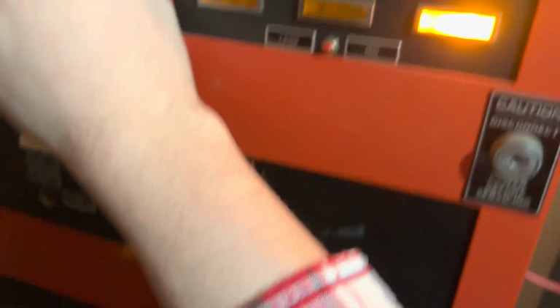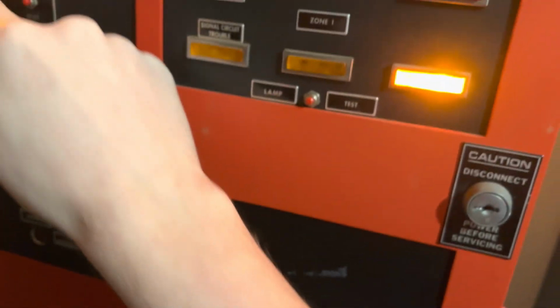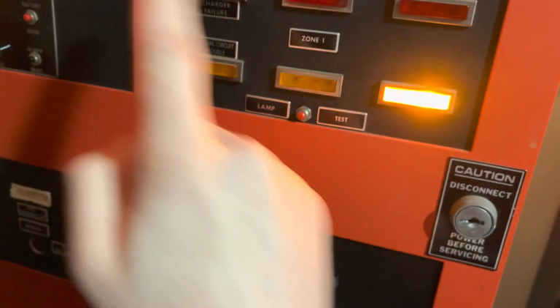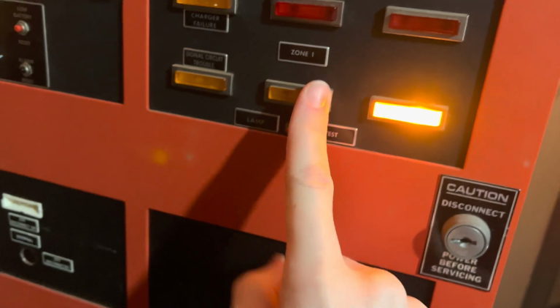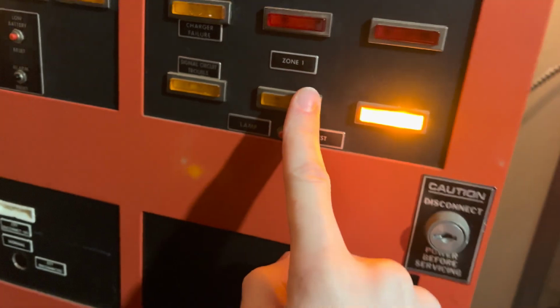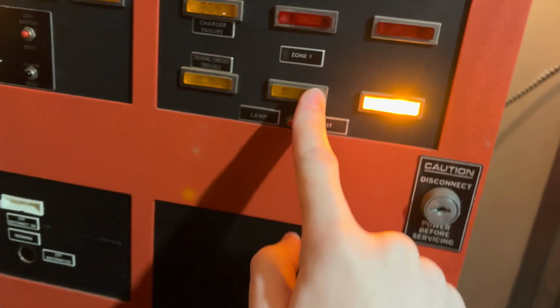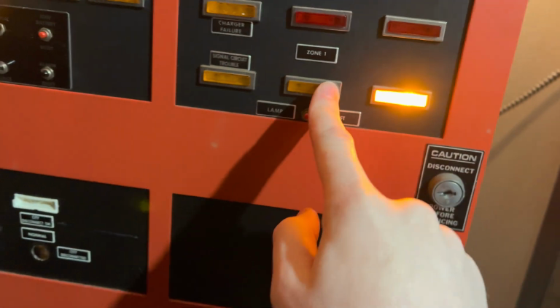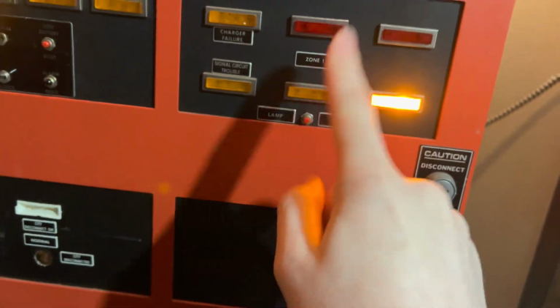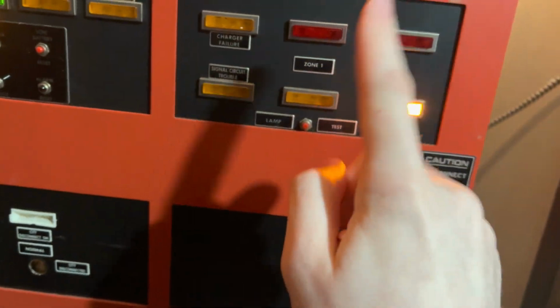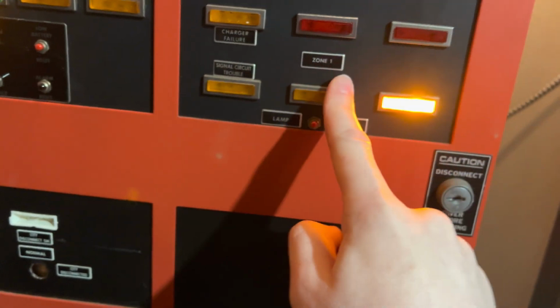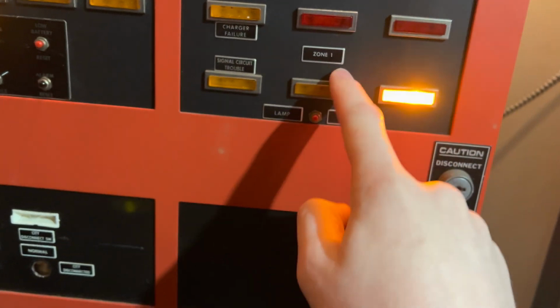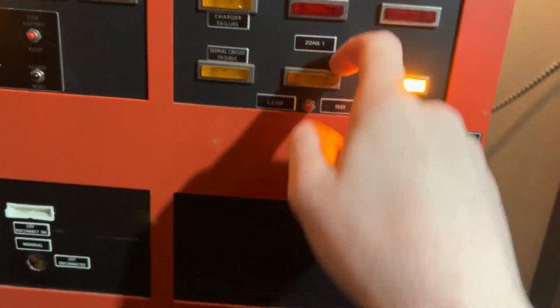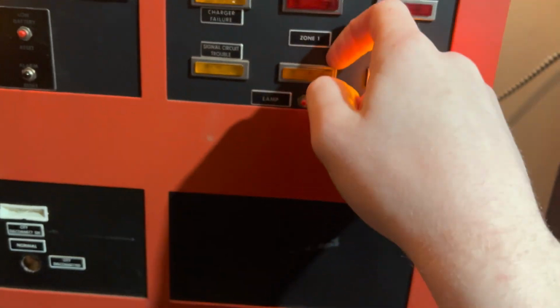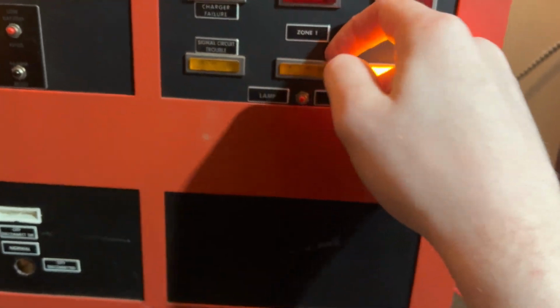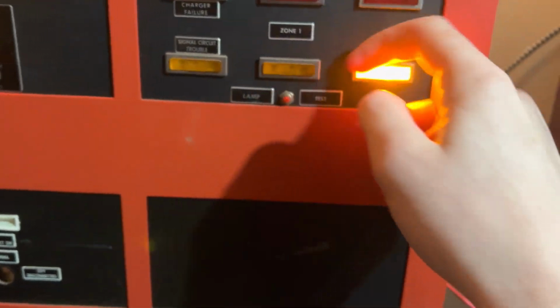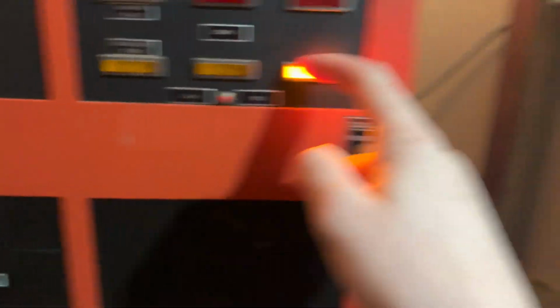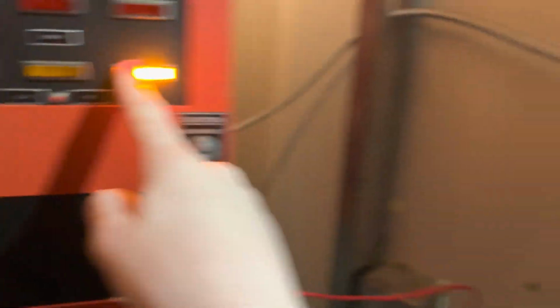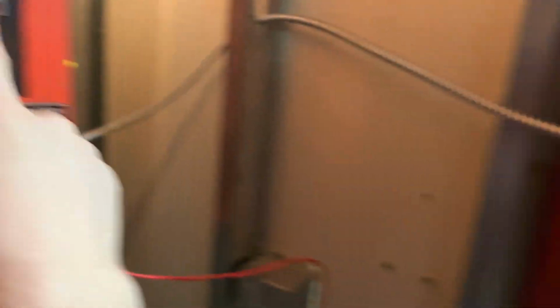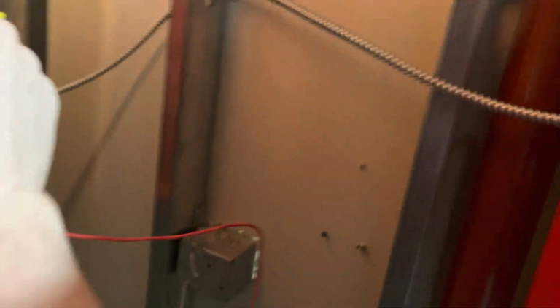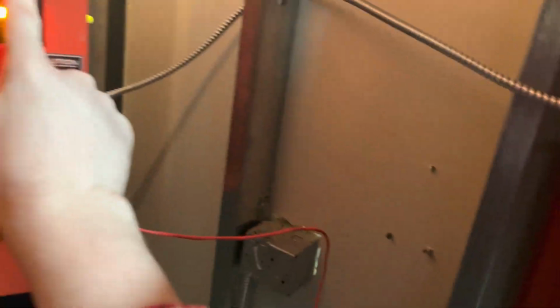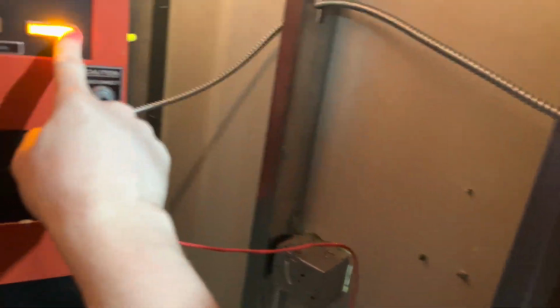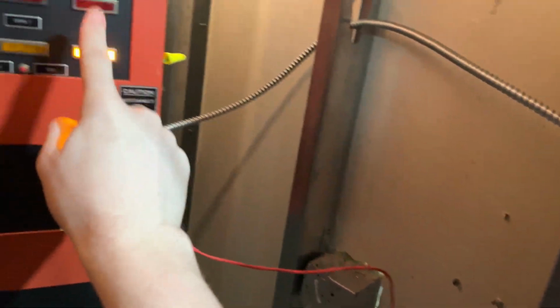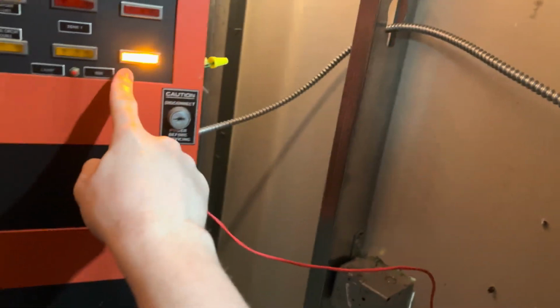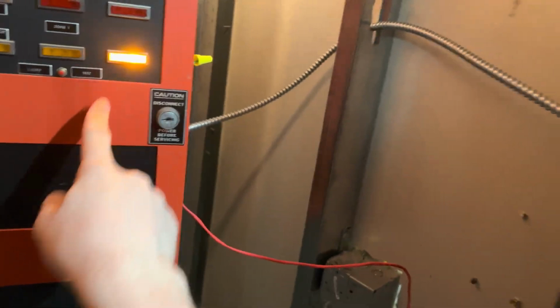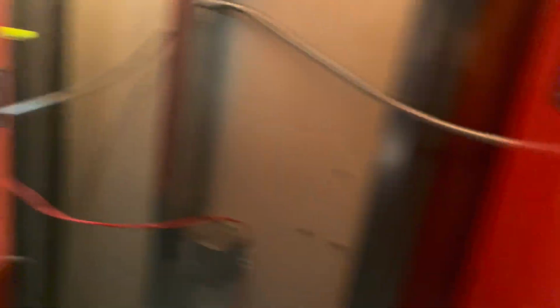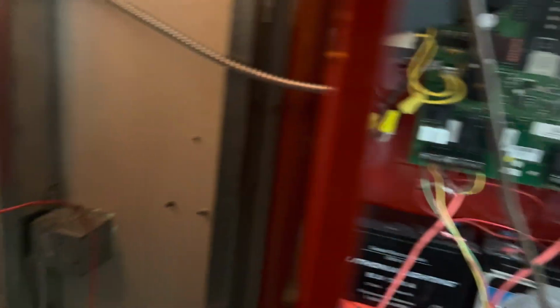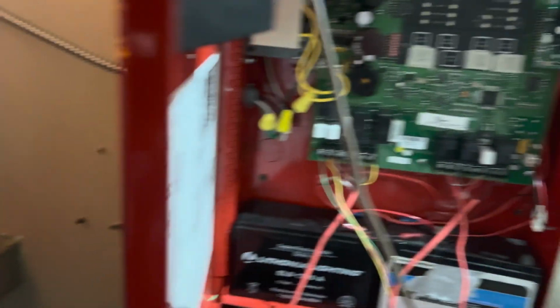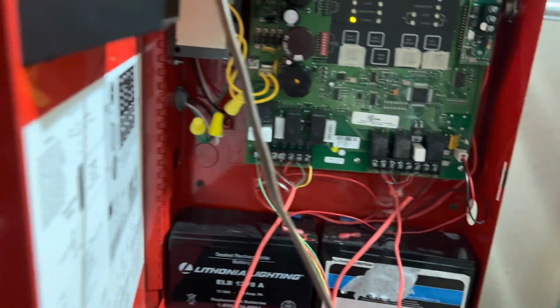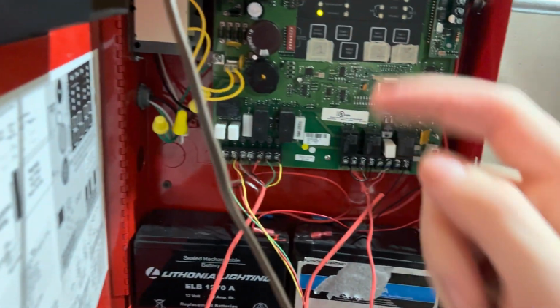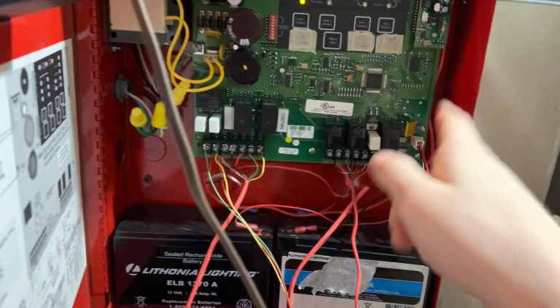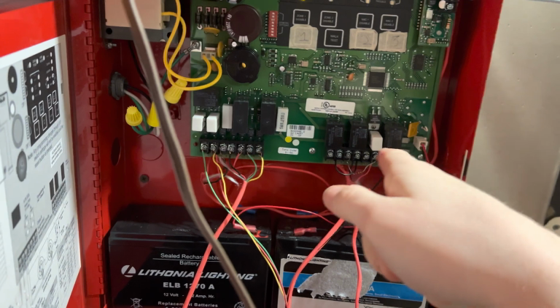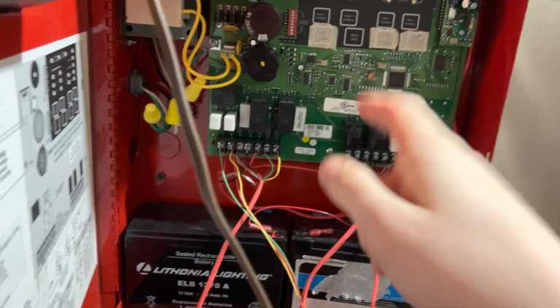As you can see, Zone 1 went out of trouble on this, but on this, Zone 2 is still in trouble.